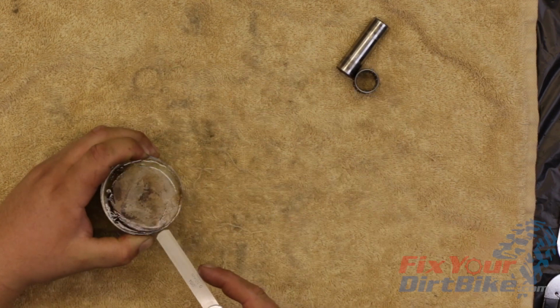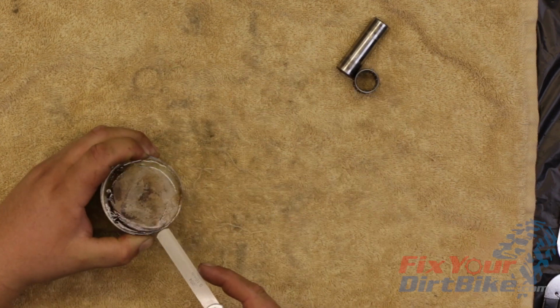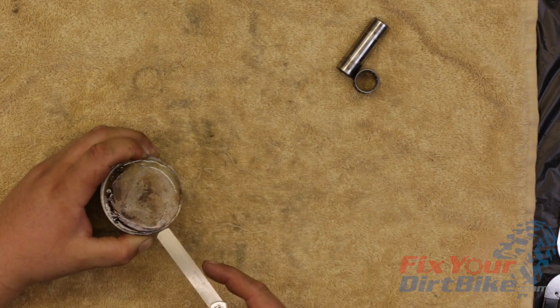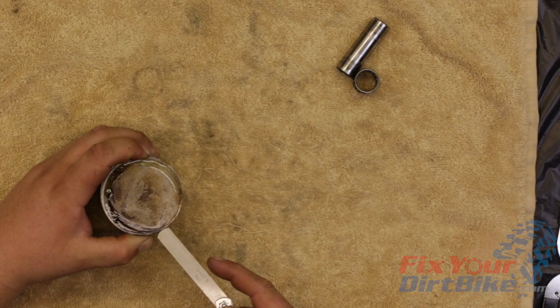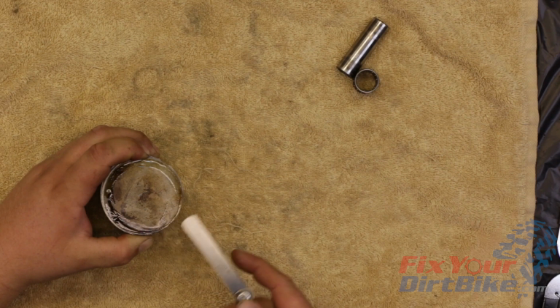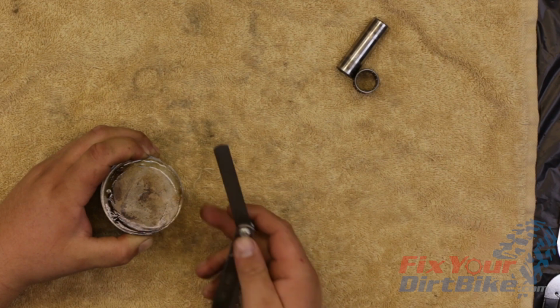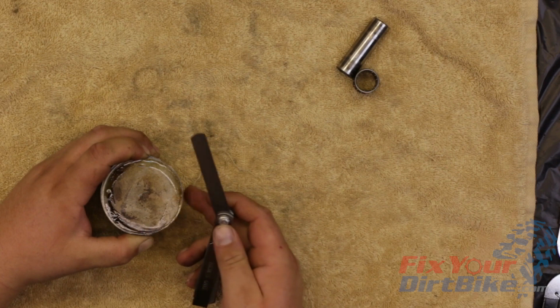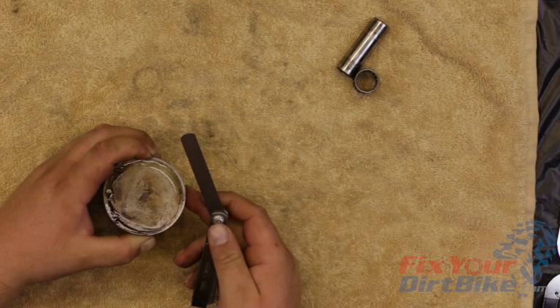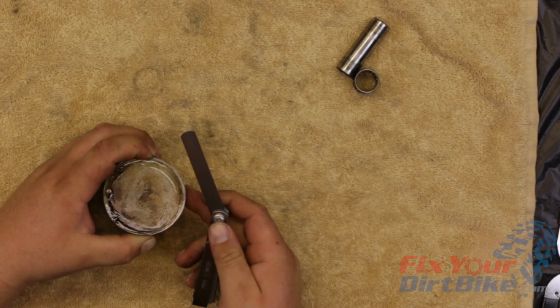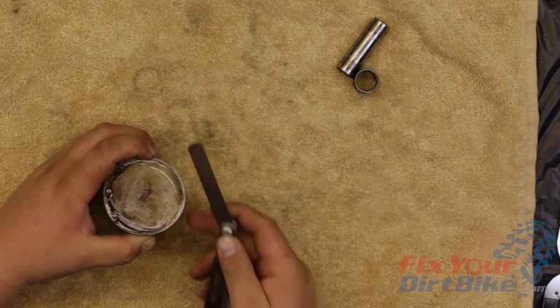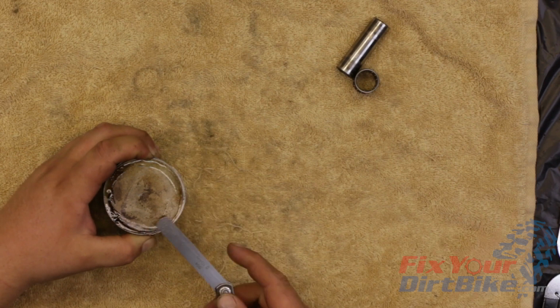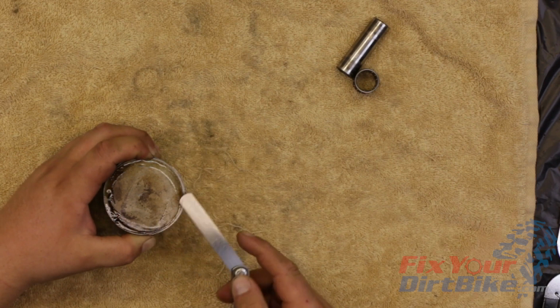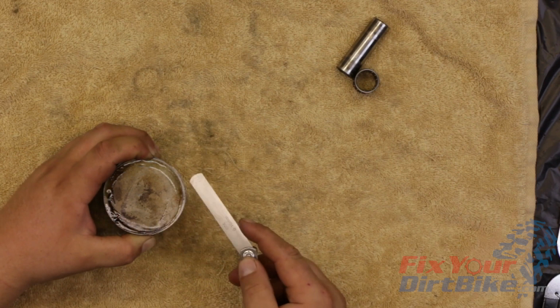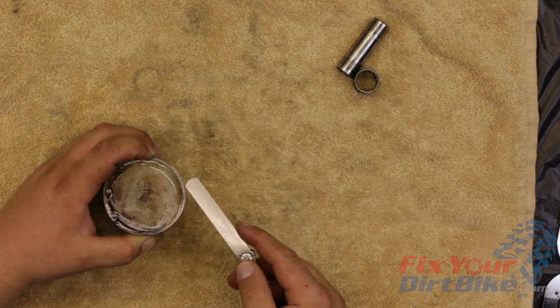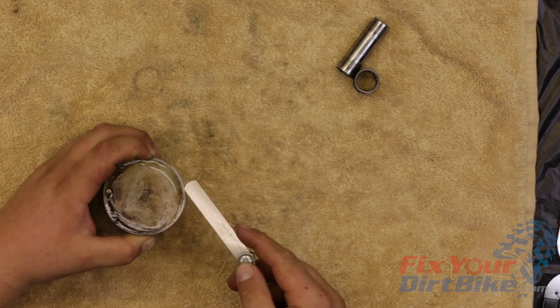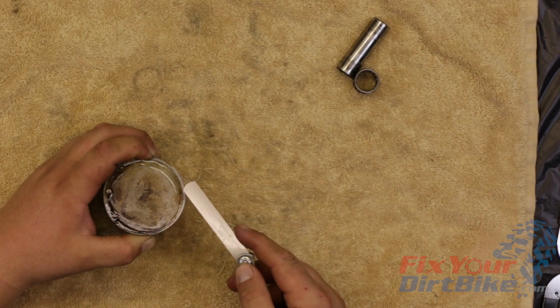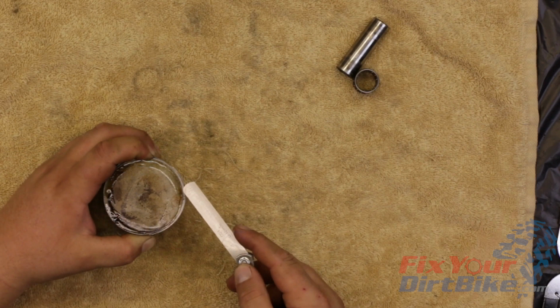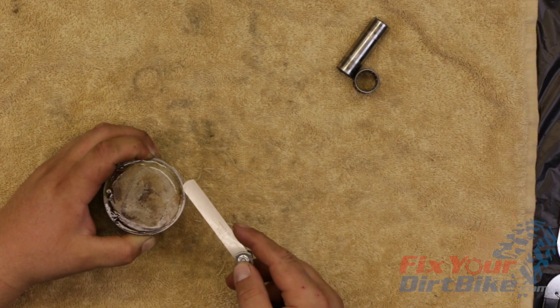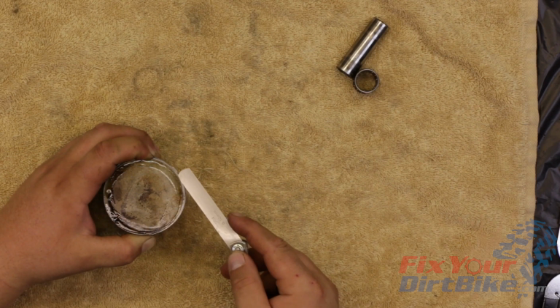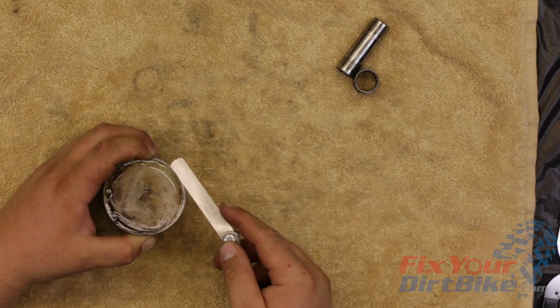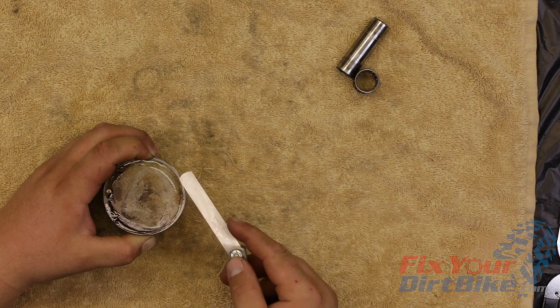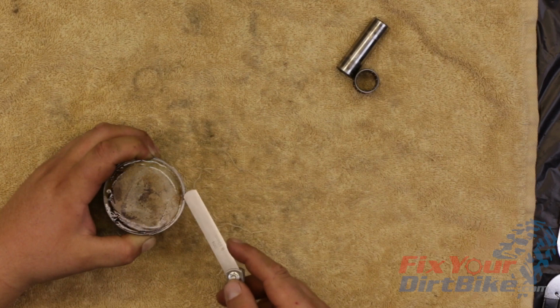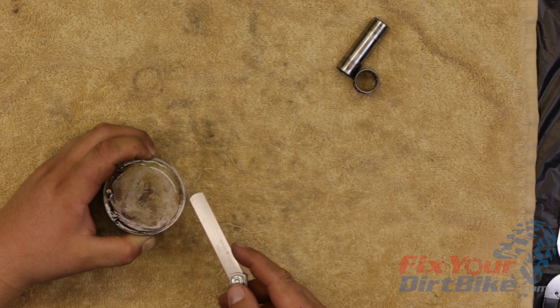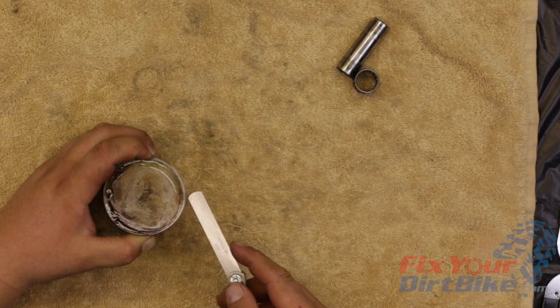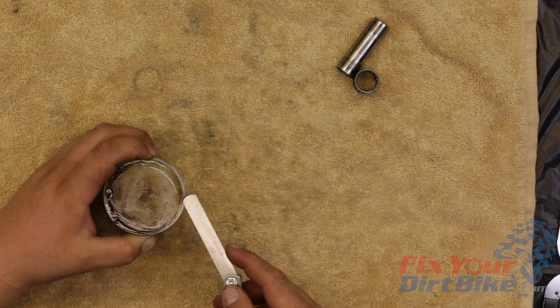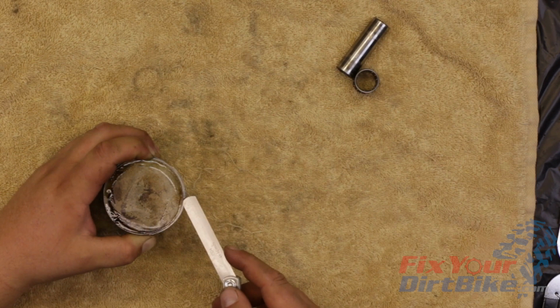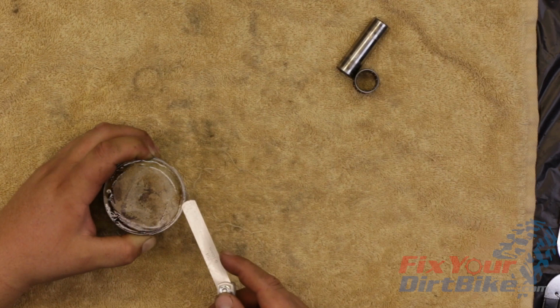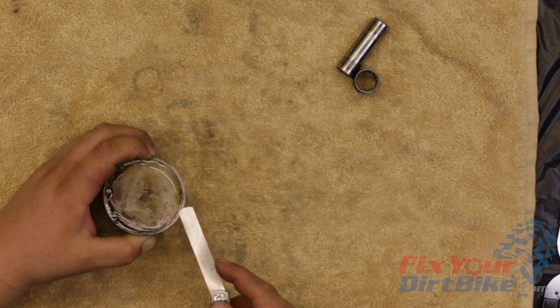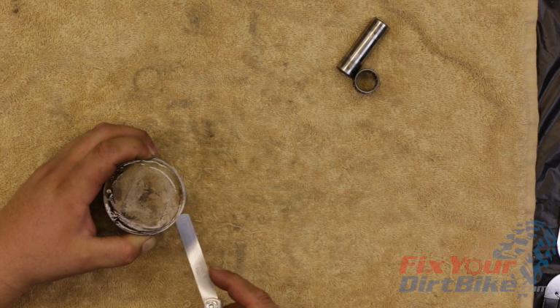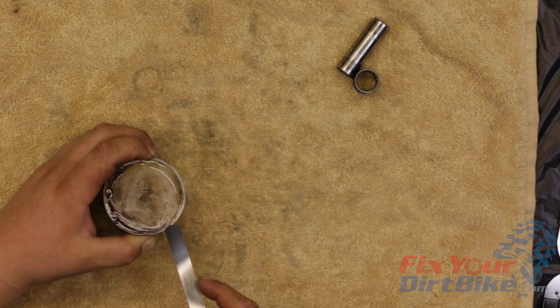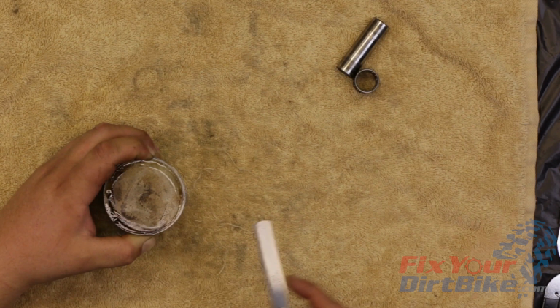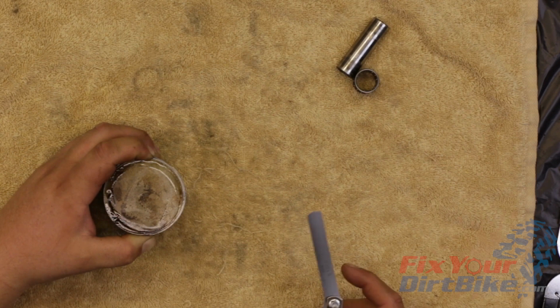Repeat this process with the new rings. If the clearance exceeds spec with the new rings, the piston must be replaced.